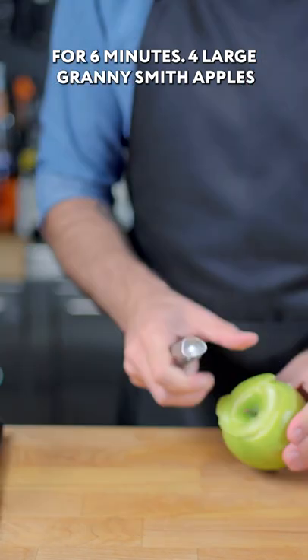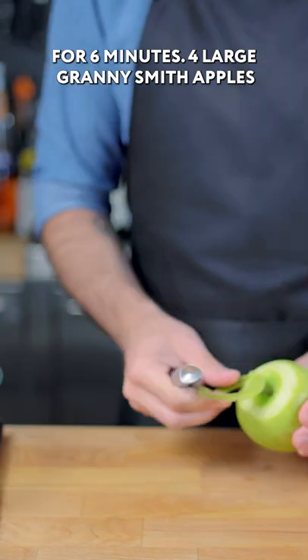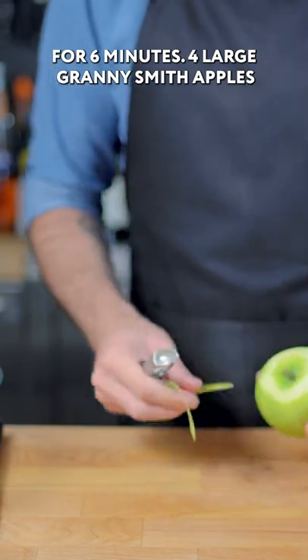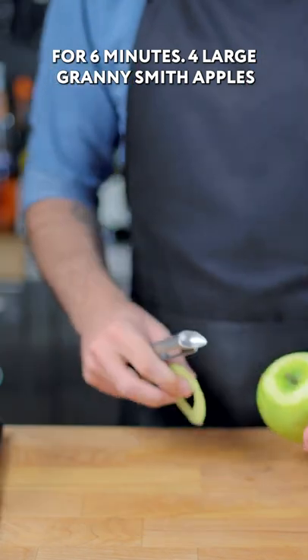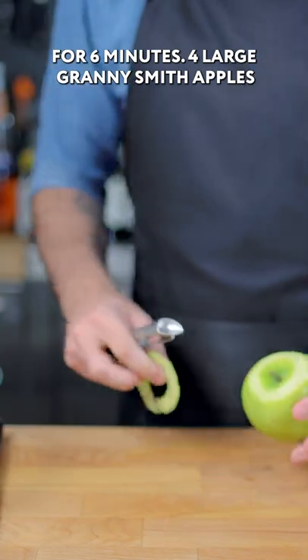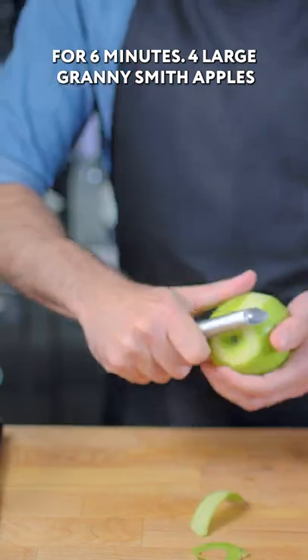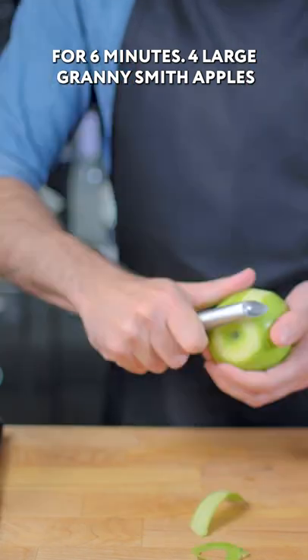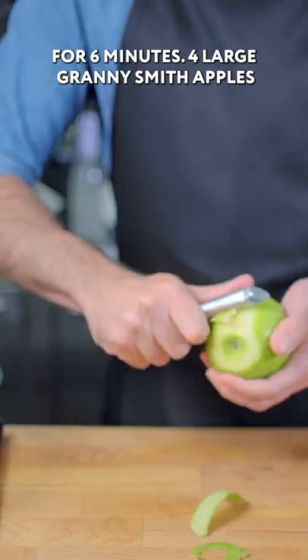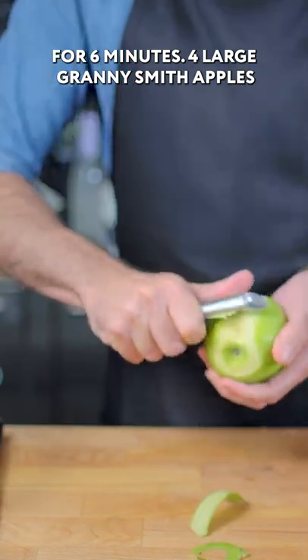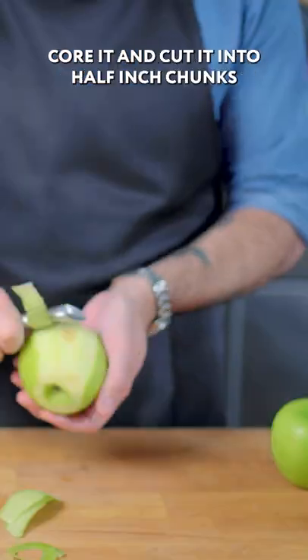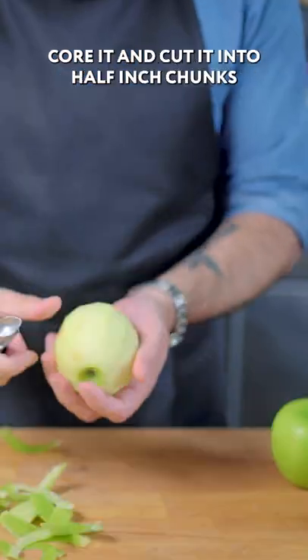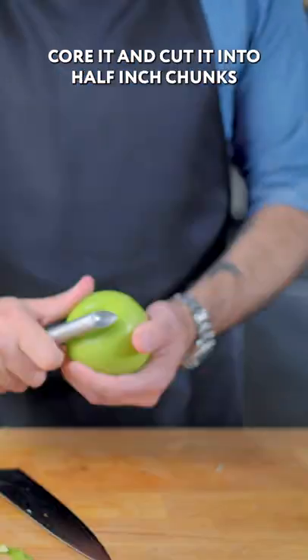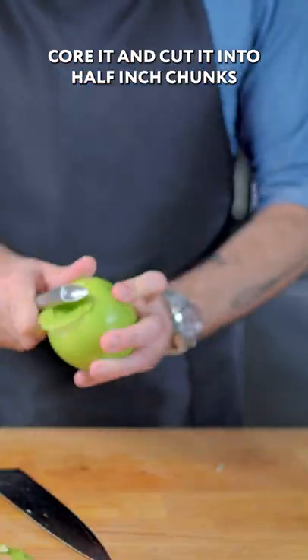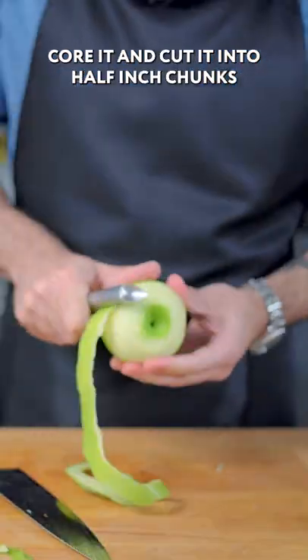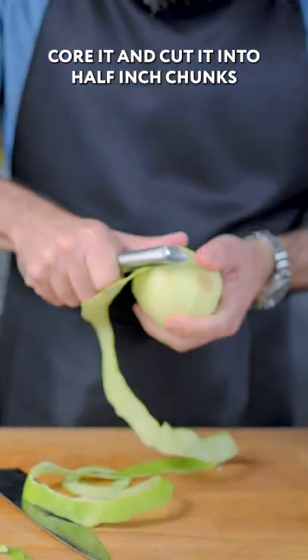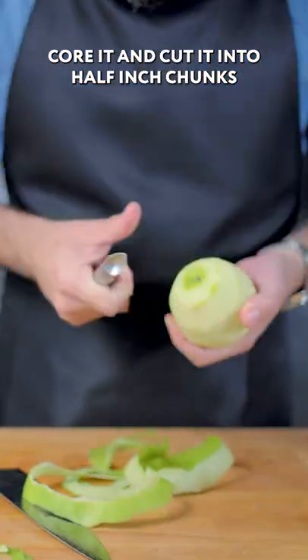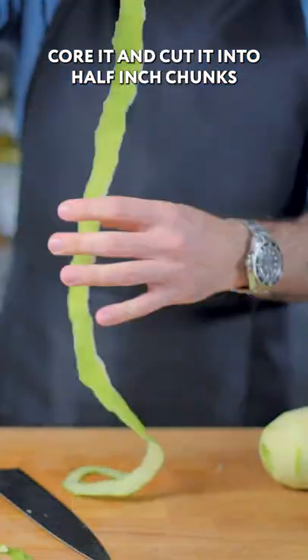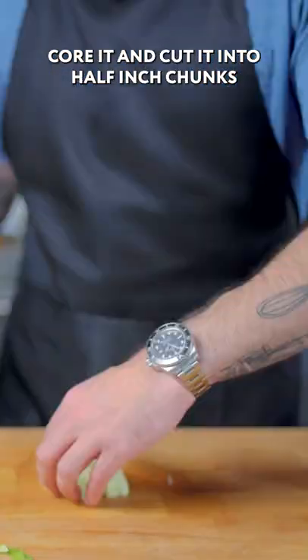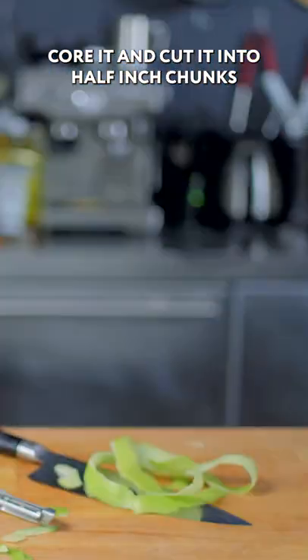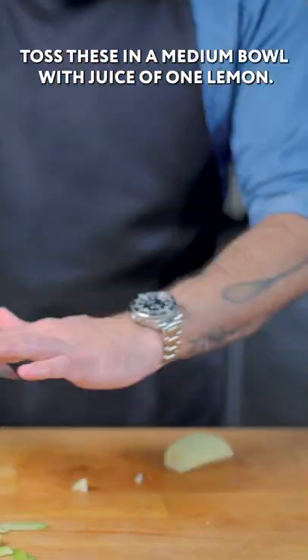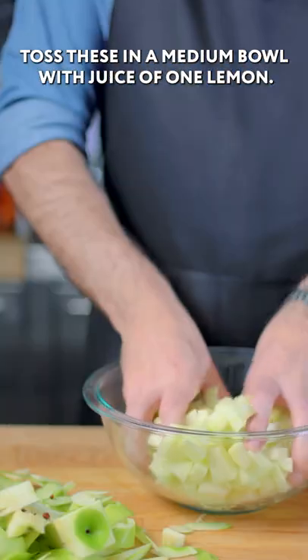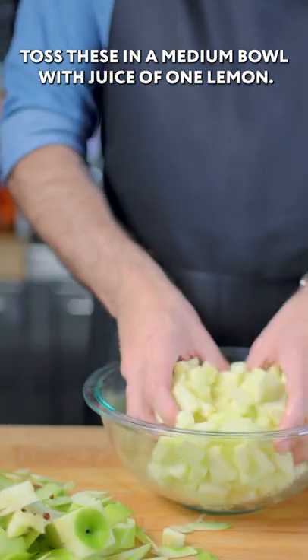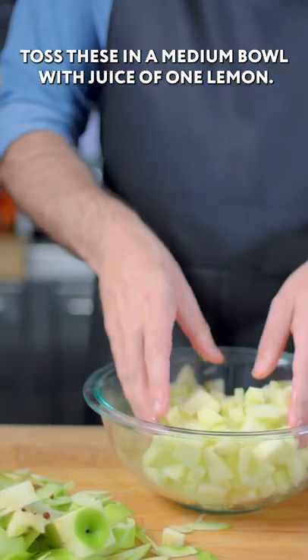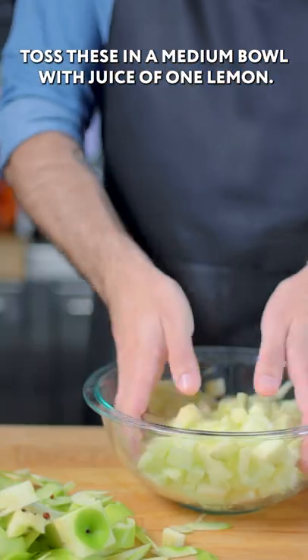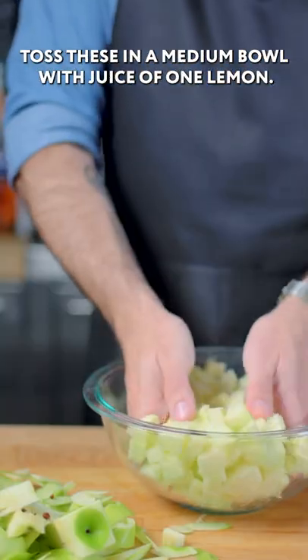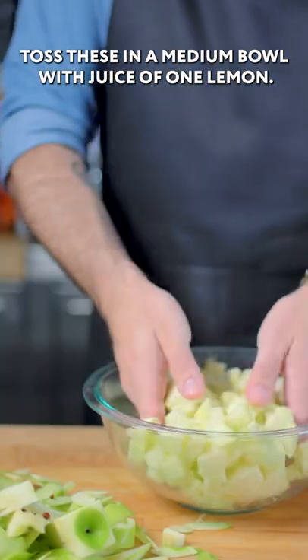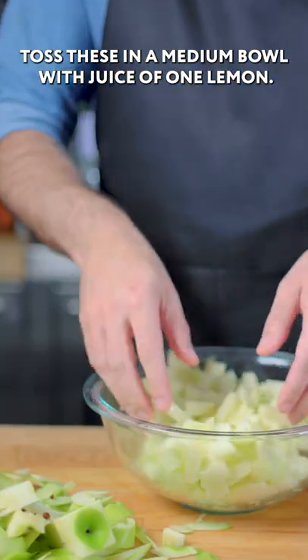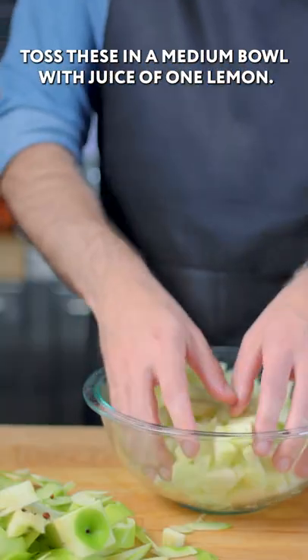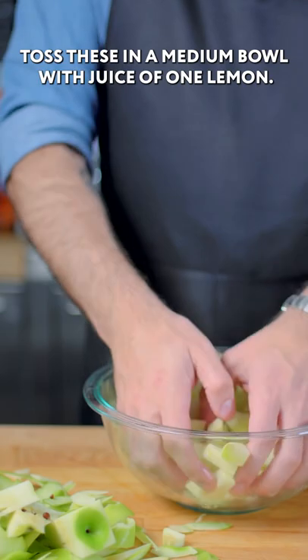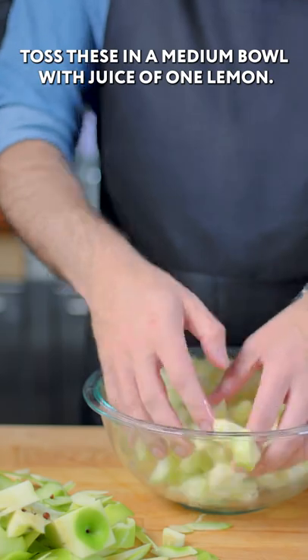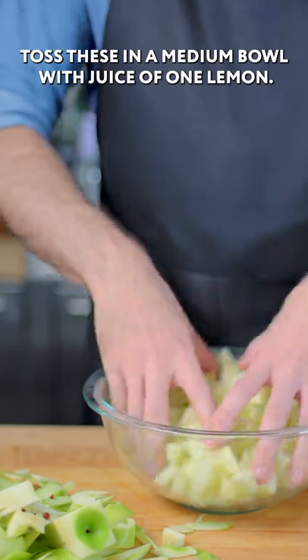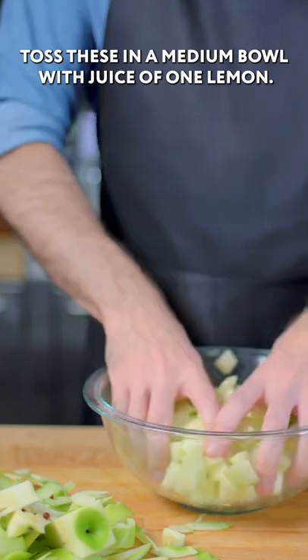Four large Granny Smith apples — peel and cut into half inch chunks. Toss these in a medium bowl with the juice of one lemon.